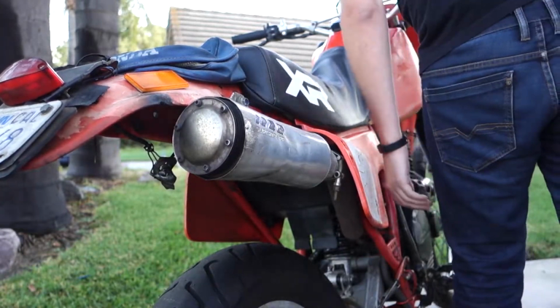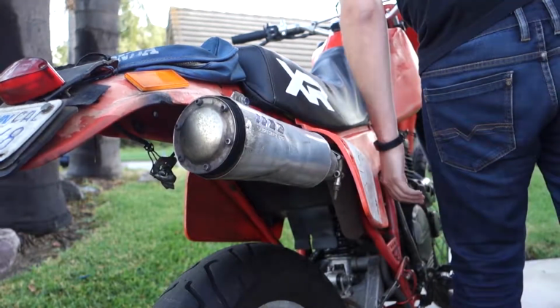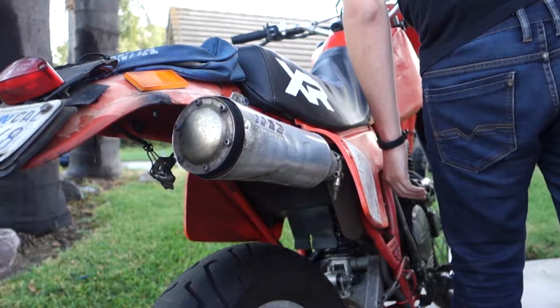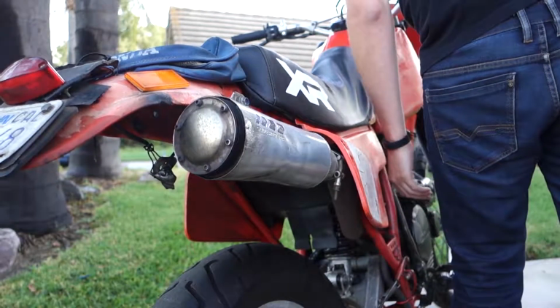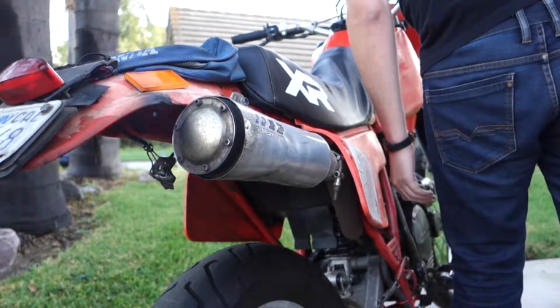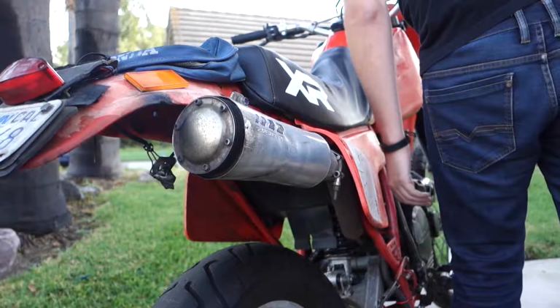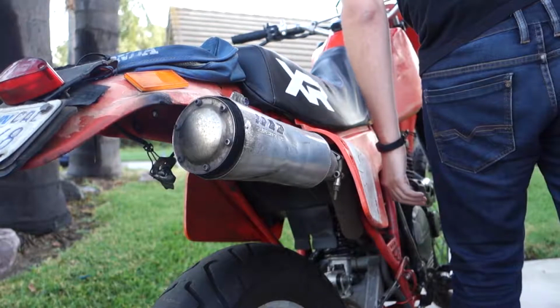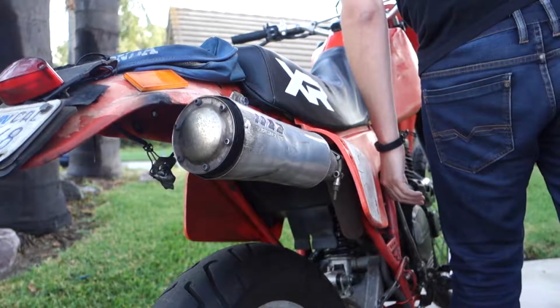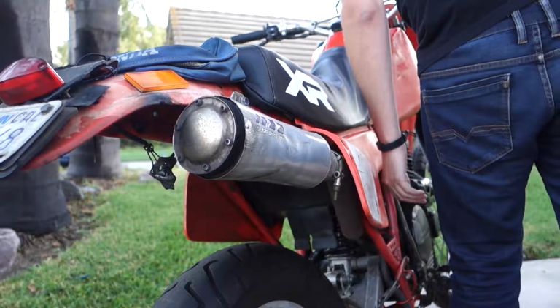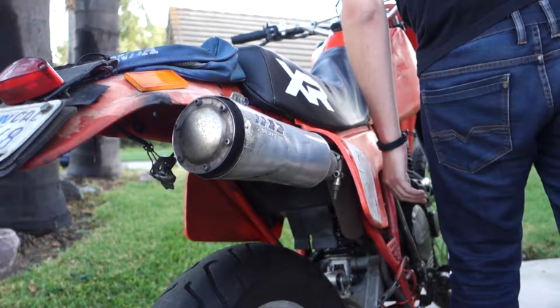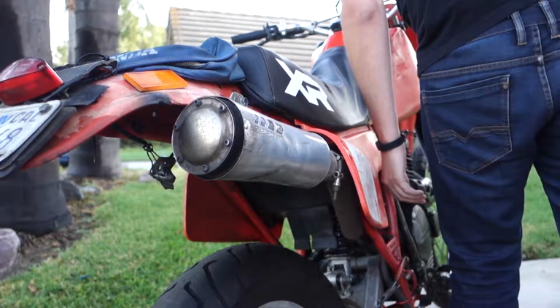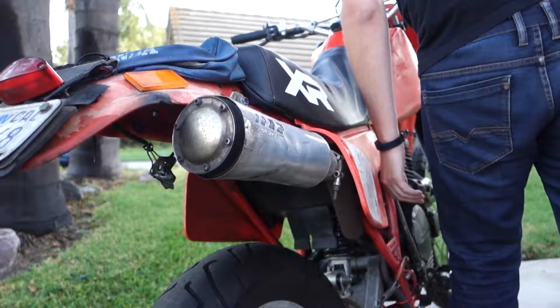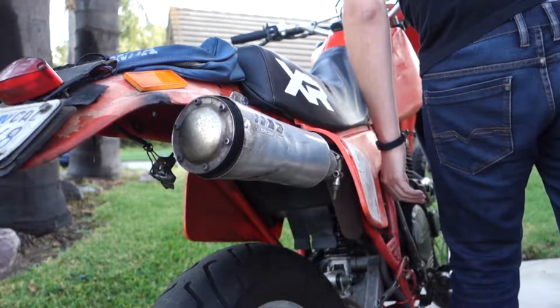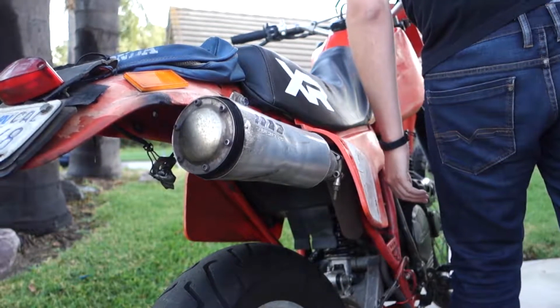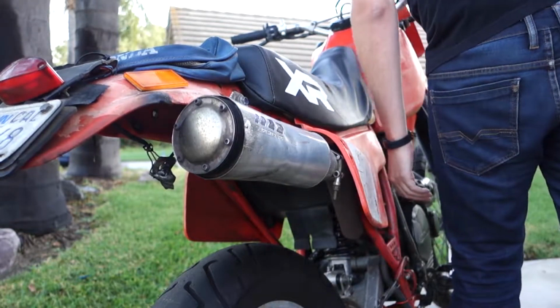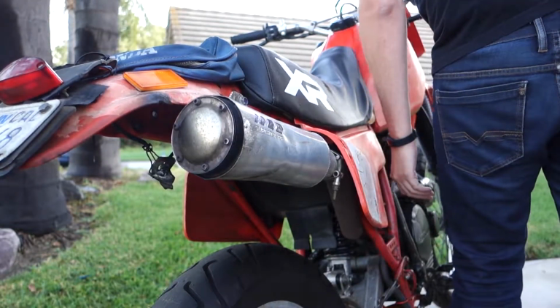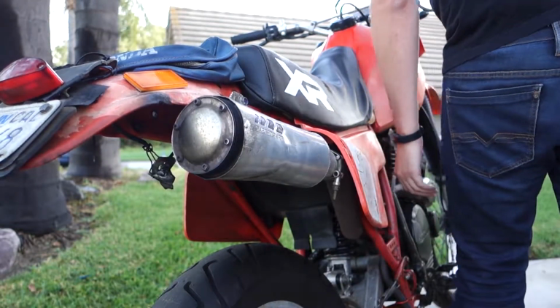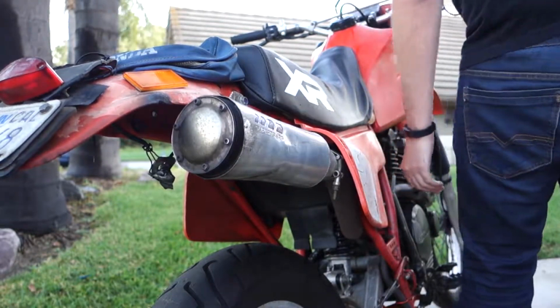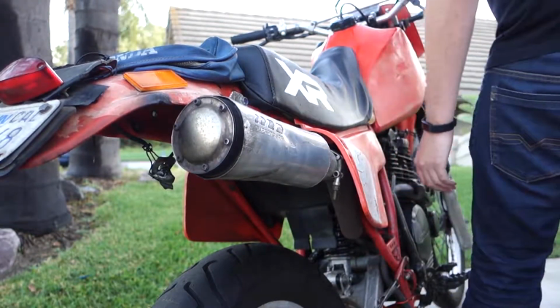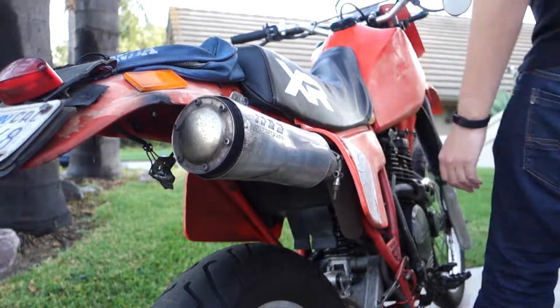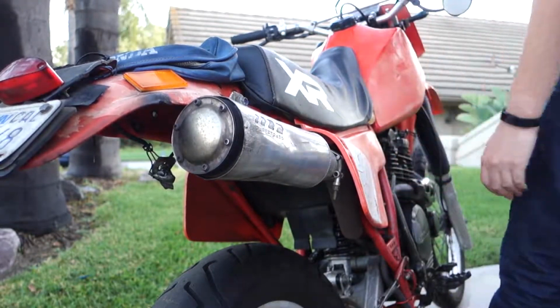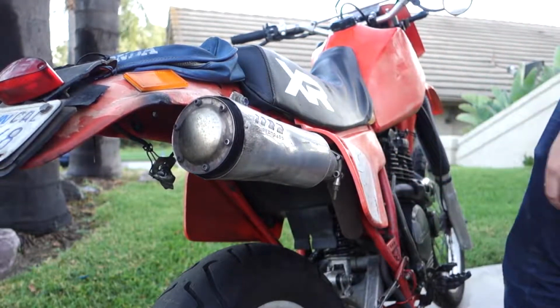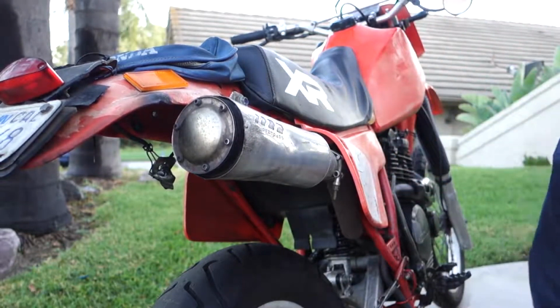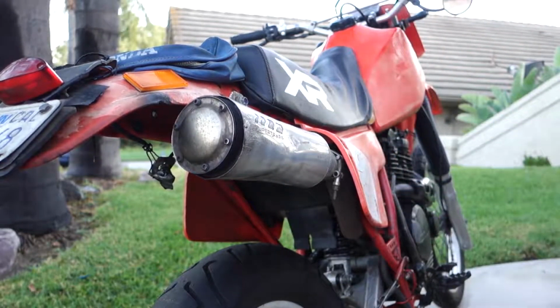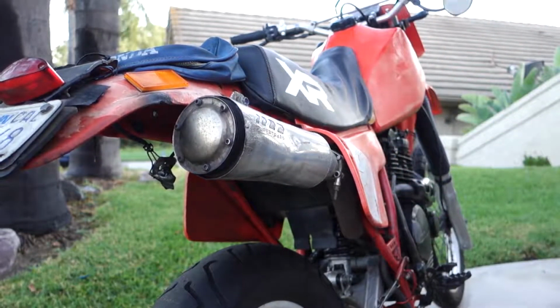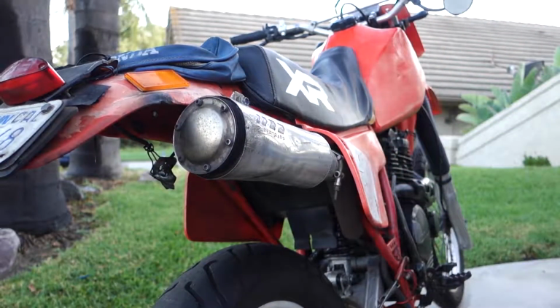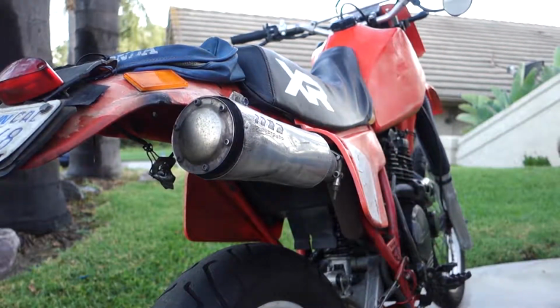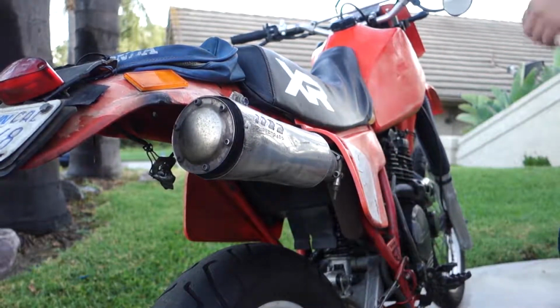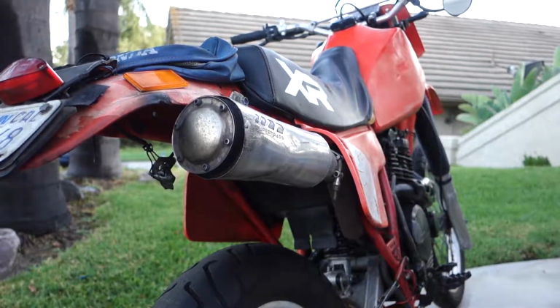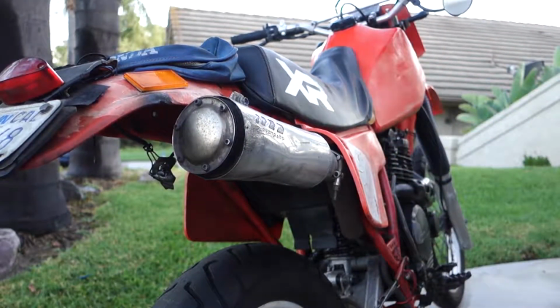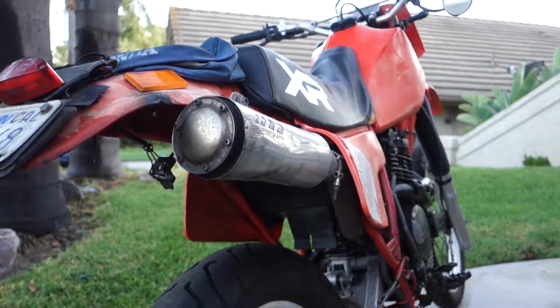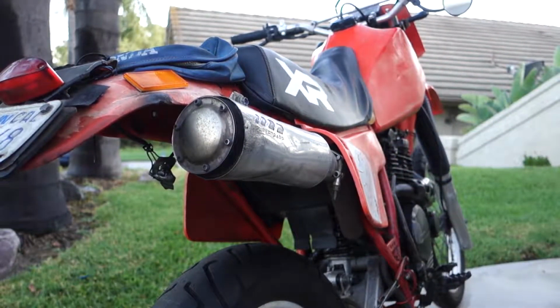Alright everyone, thanks for hanging out with me in the garage, and I'll see you on the next one where we start tearing into this bad boy.